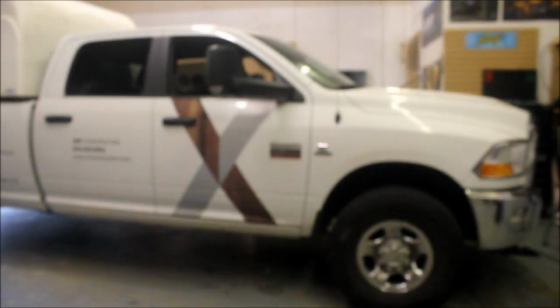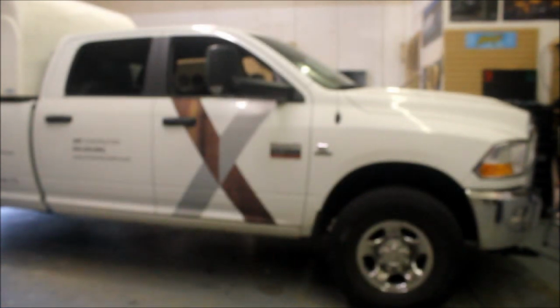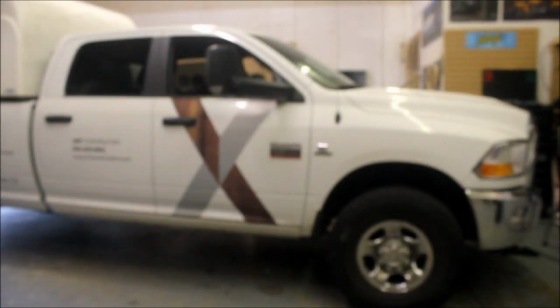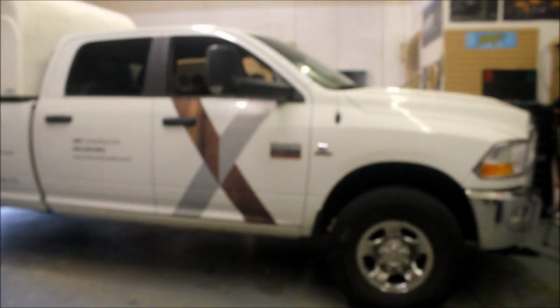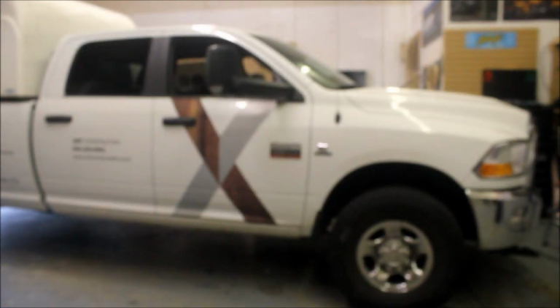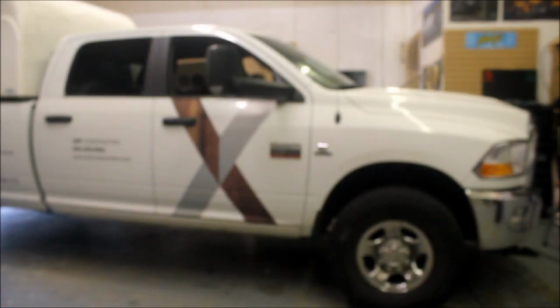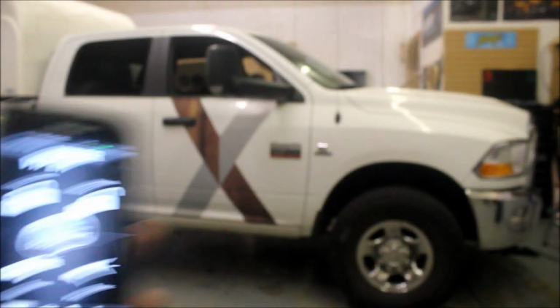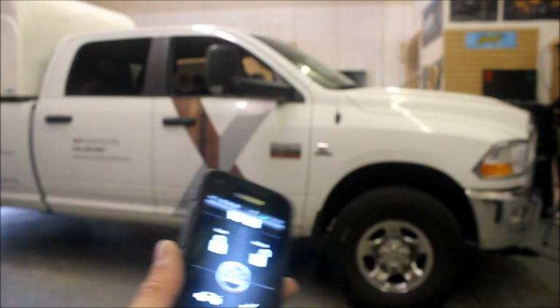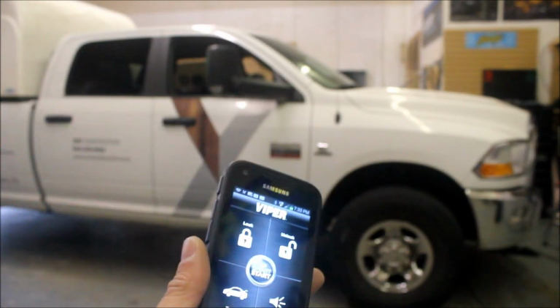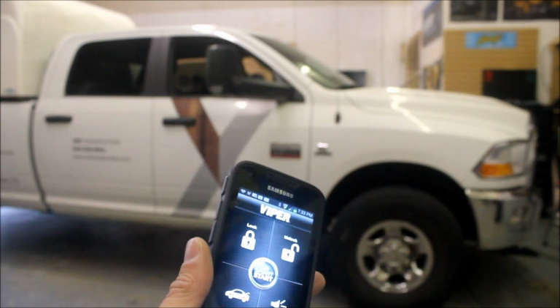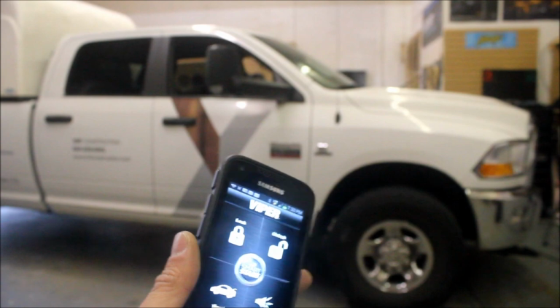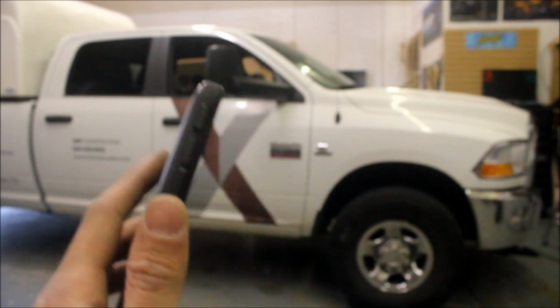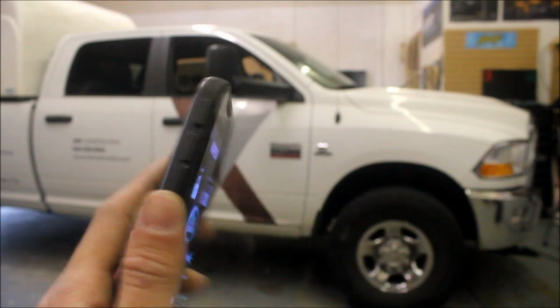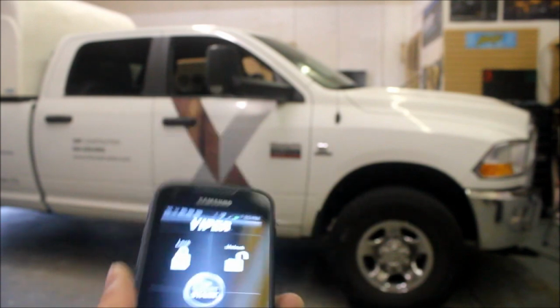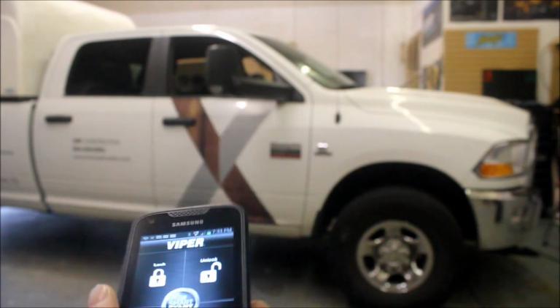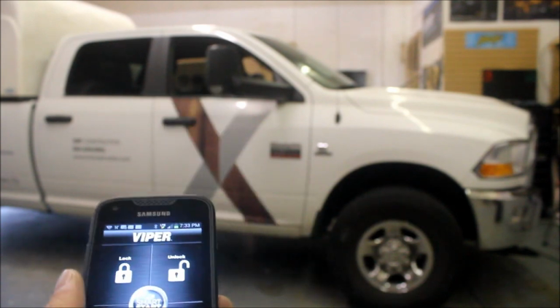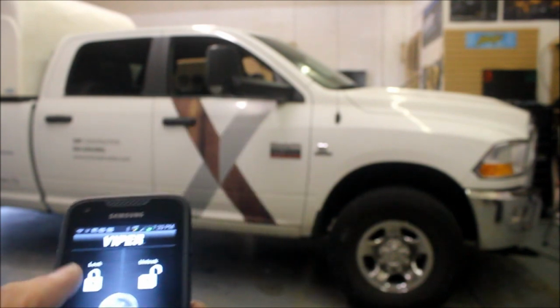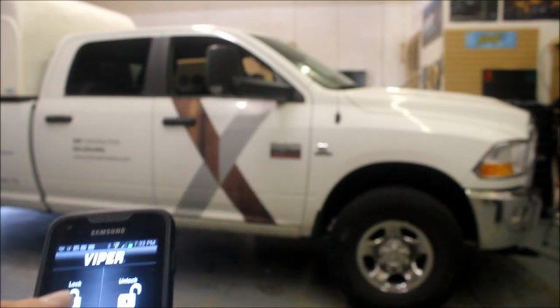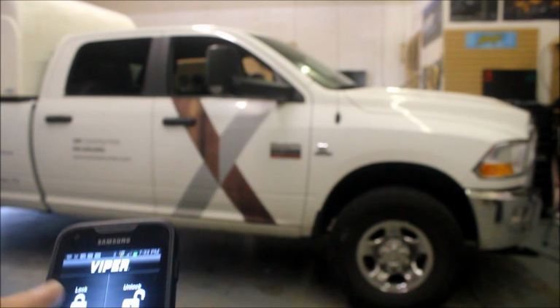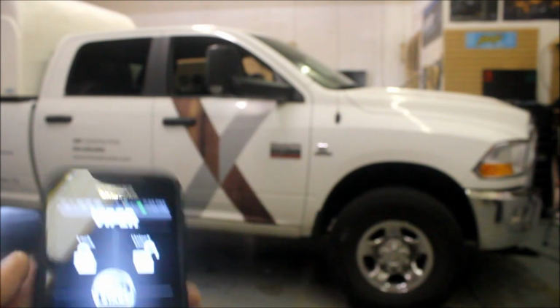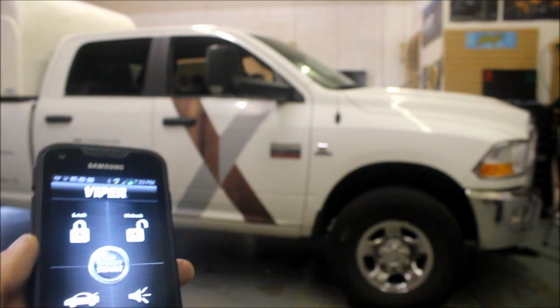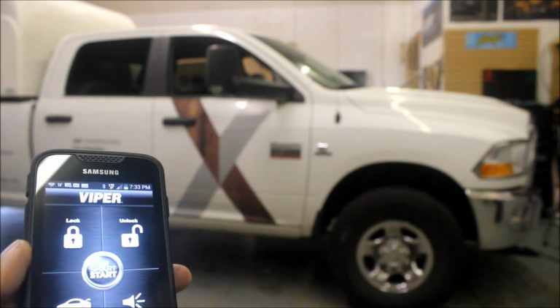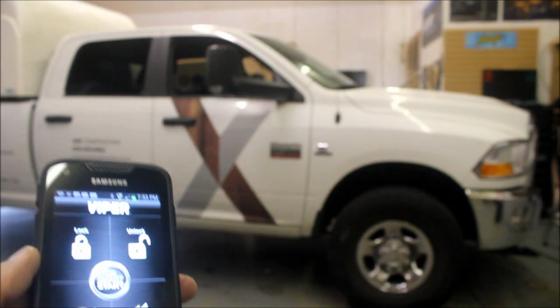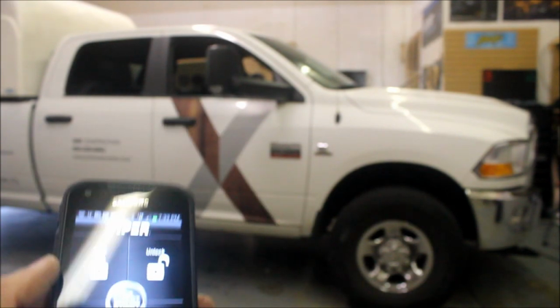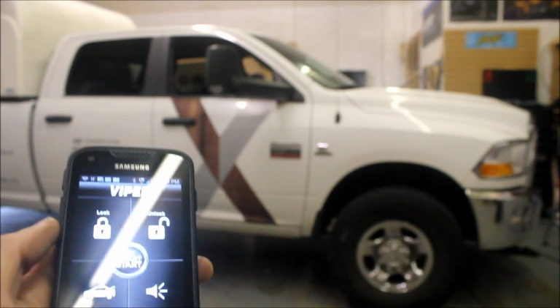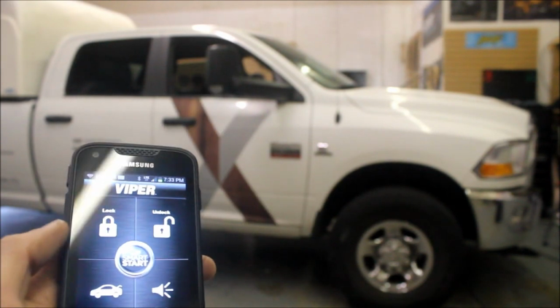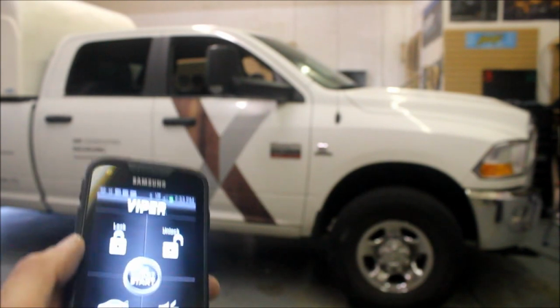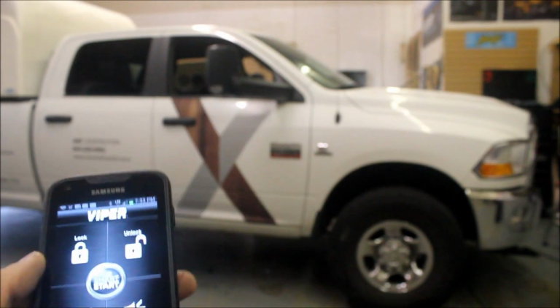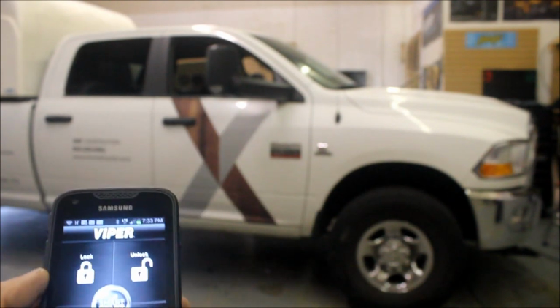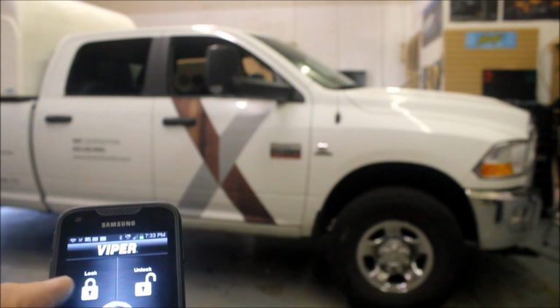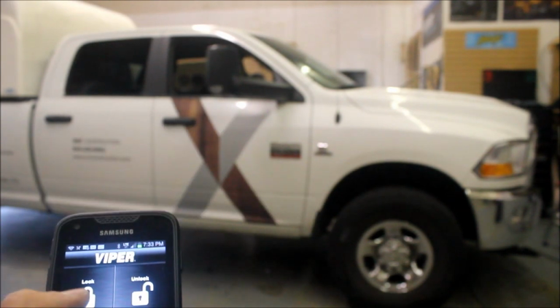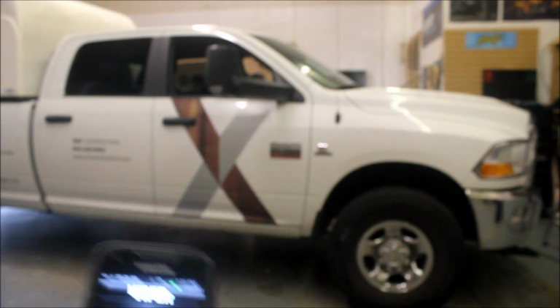So you guys saw the key fob work, now I'm going to show you how it works on the phone. The cool thing about the phone application is it's password protected — in case you lose your phone, no one can operate the vehicle.